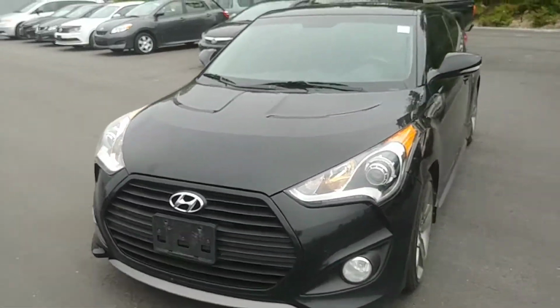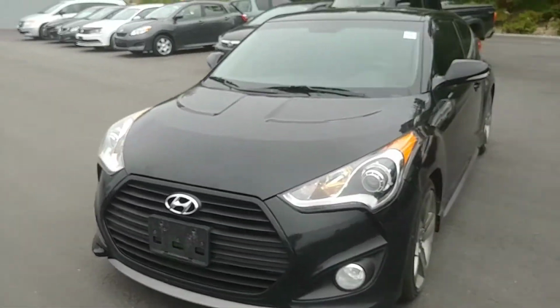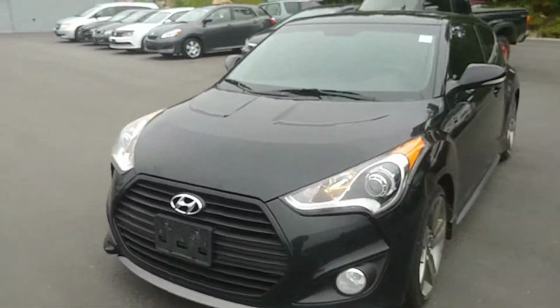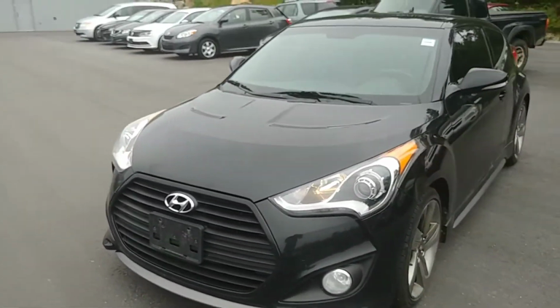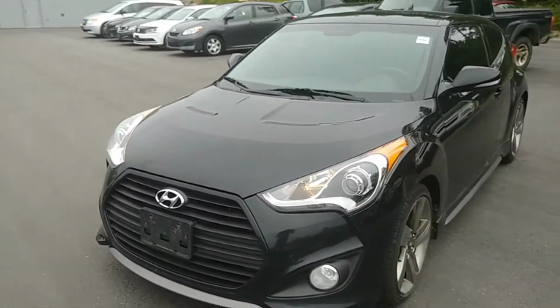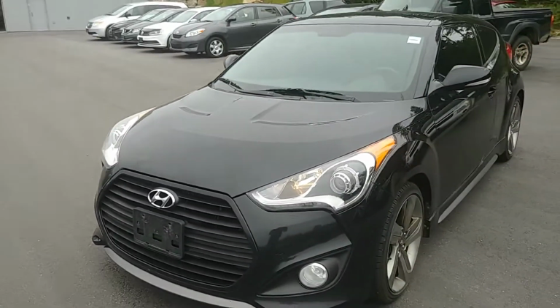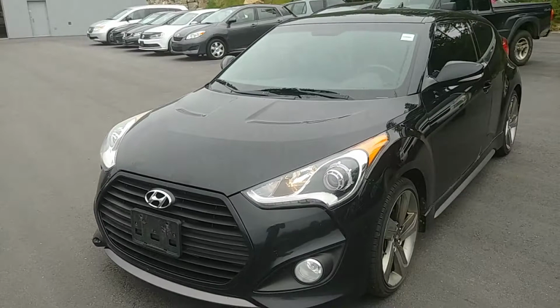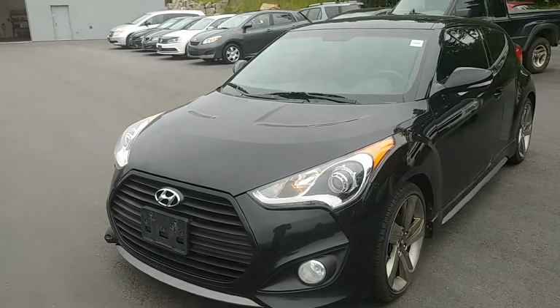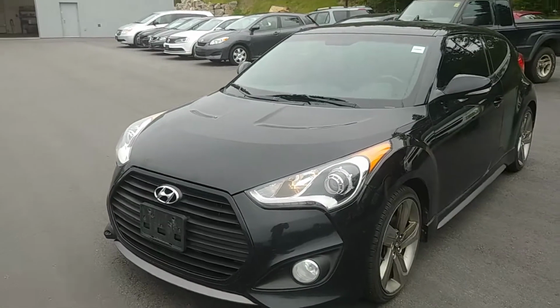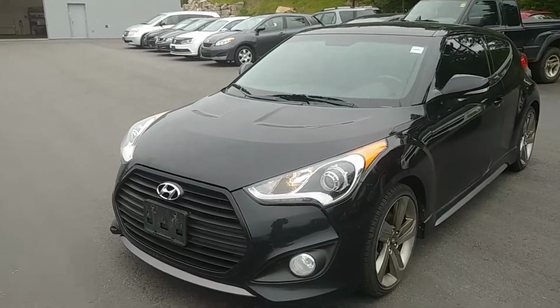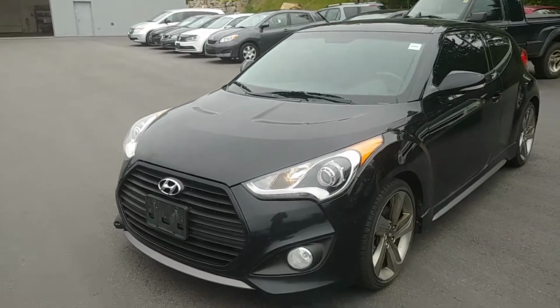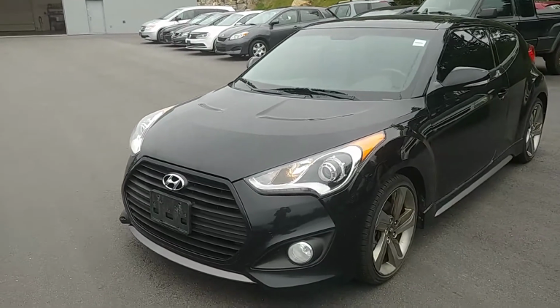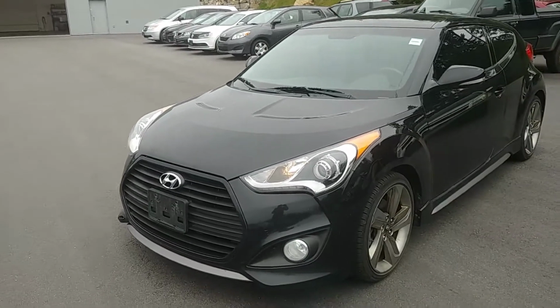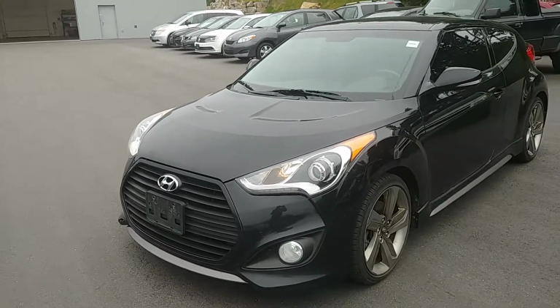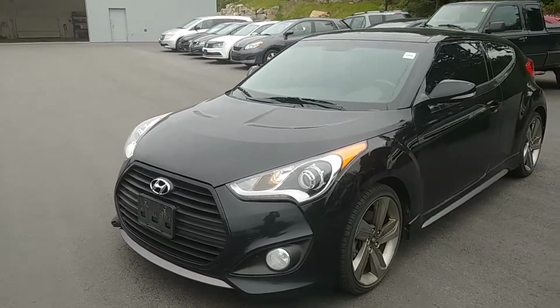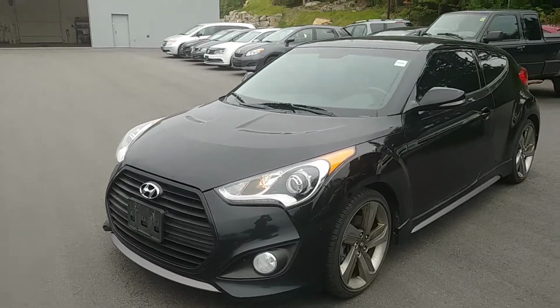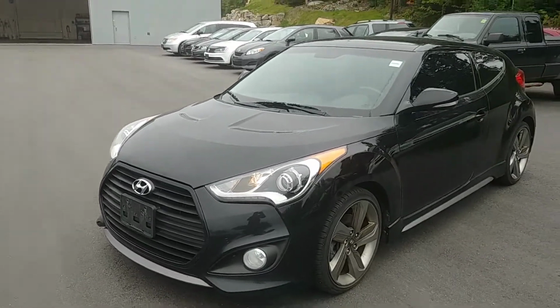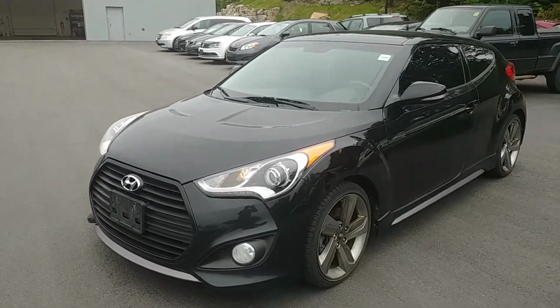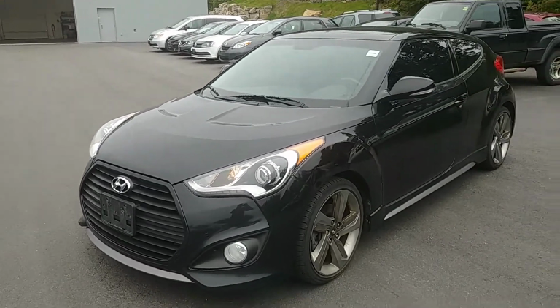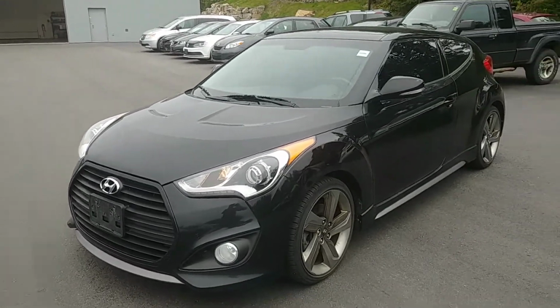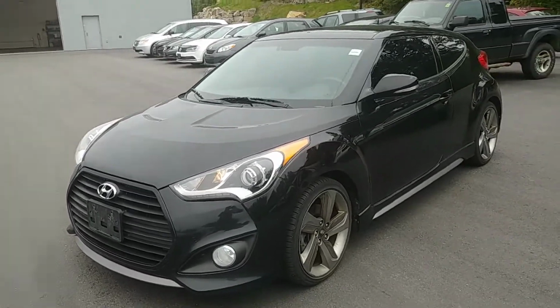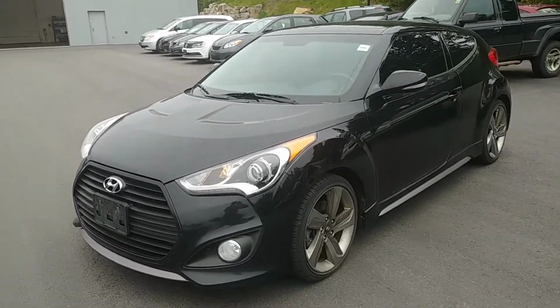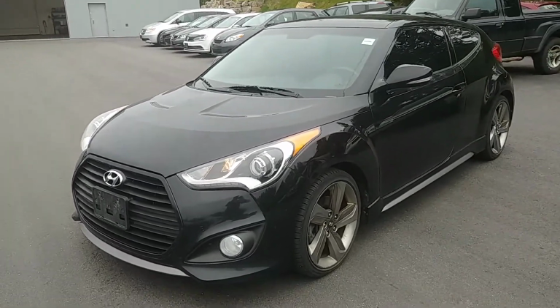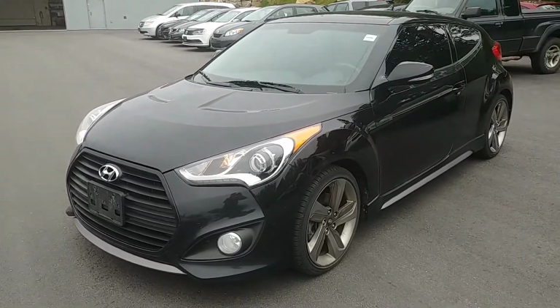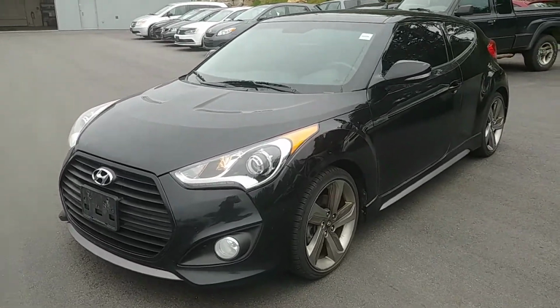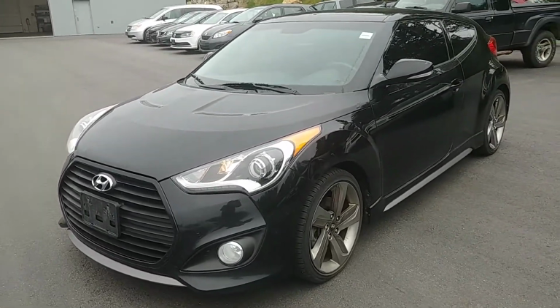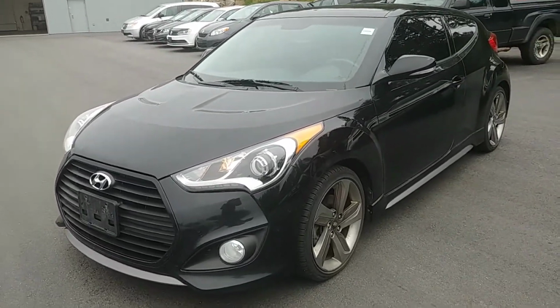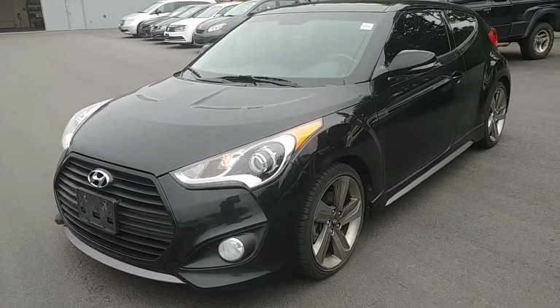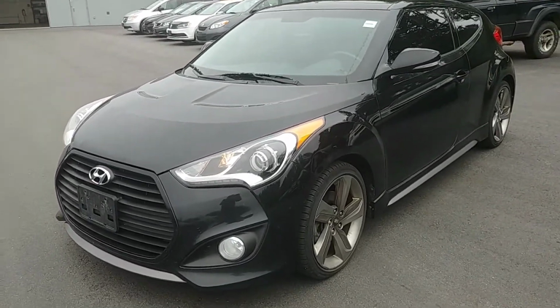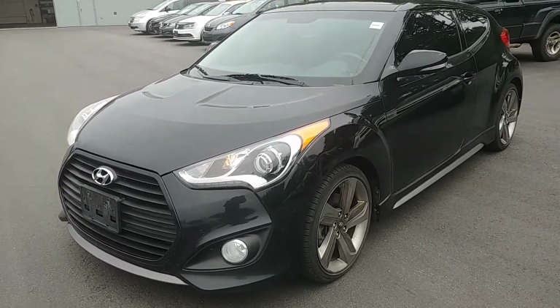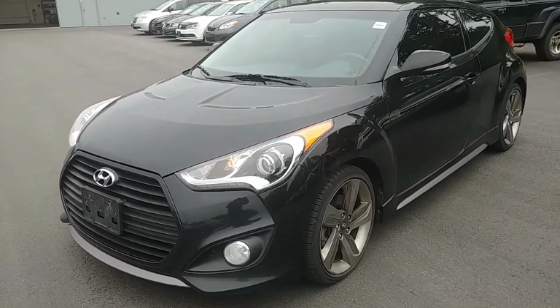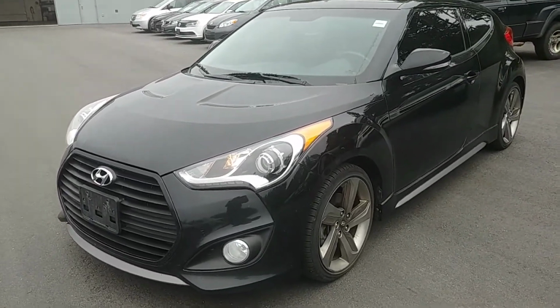Again, it's Dan Hibbert over at Hyundai Muskoka. This is our 2014 Veloster Turbo.